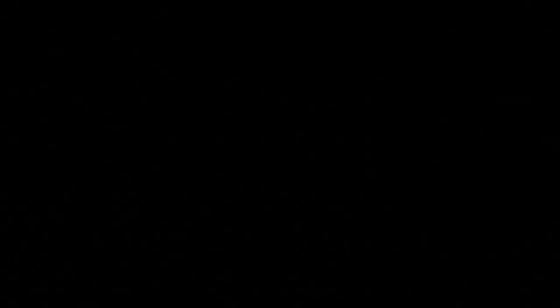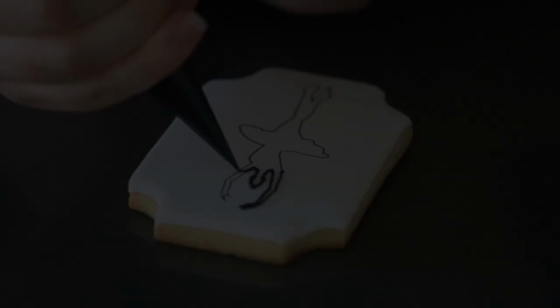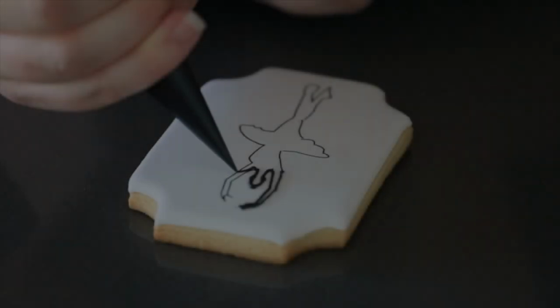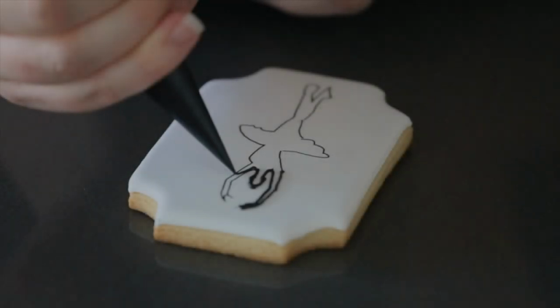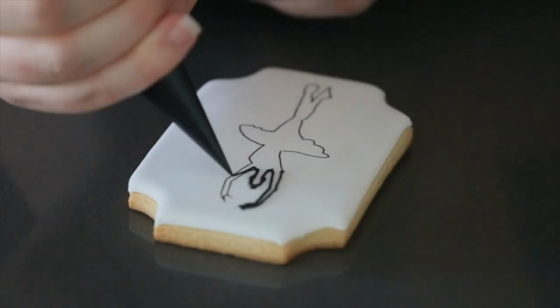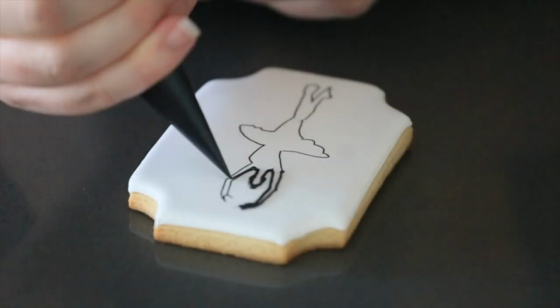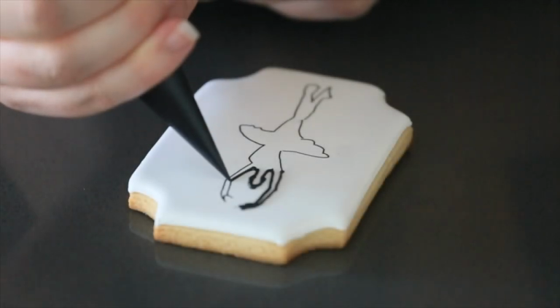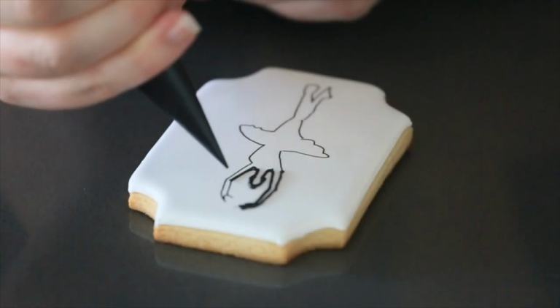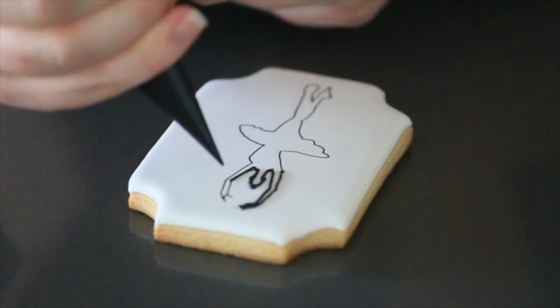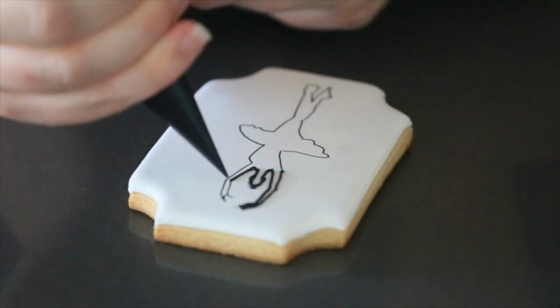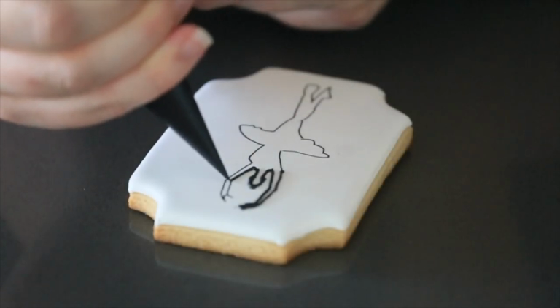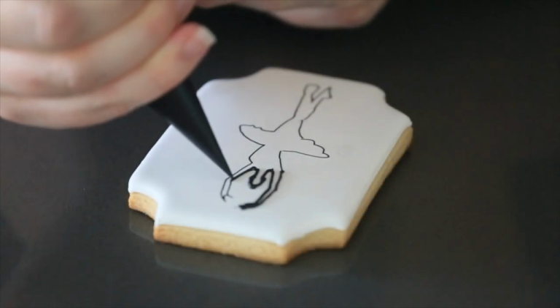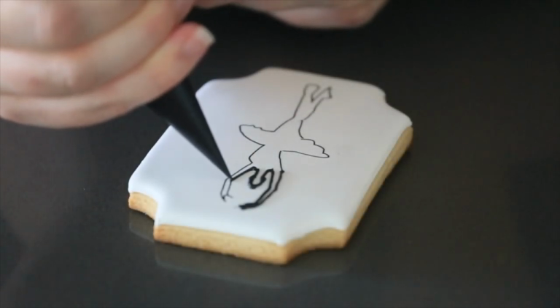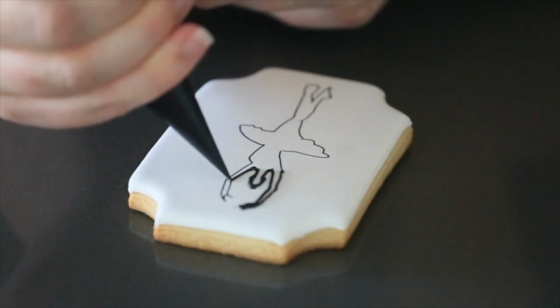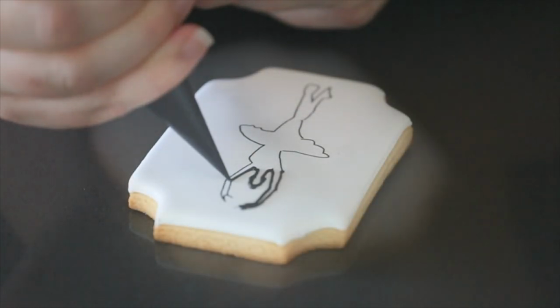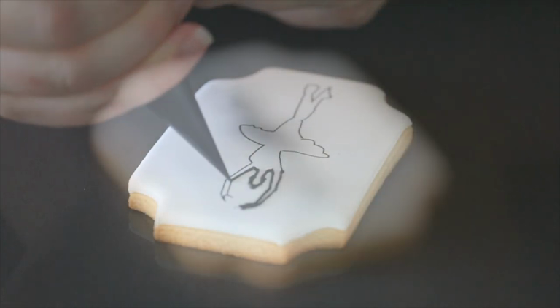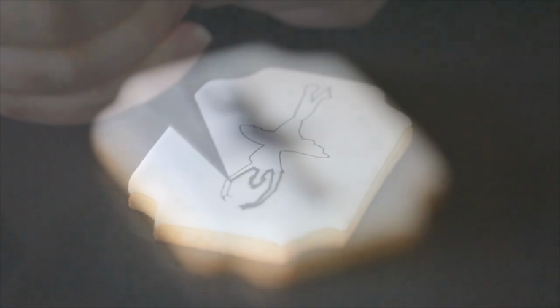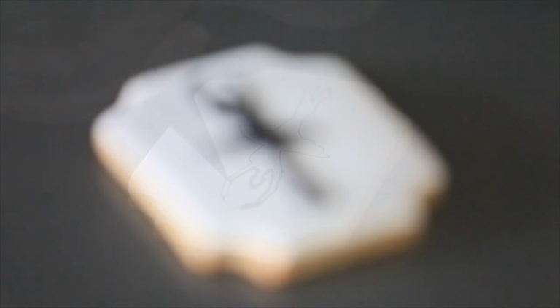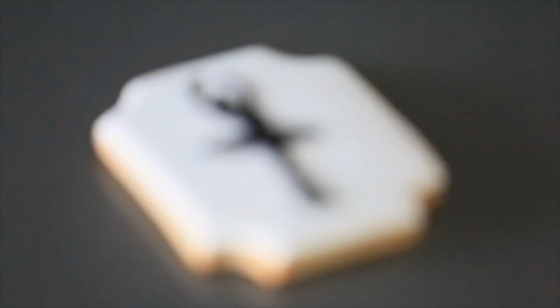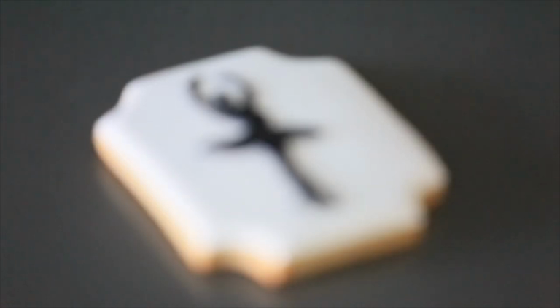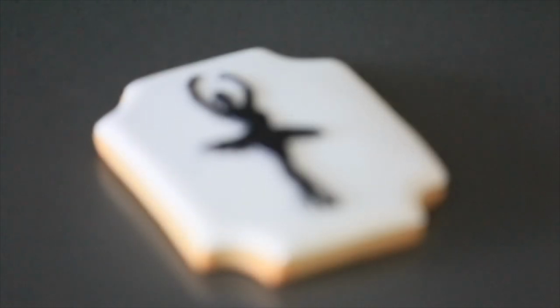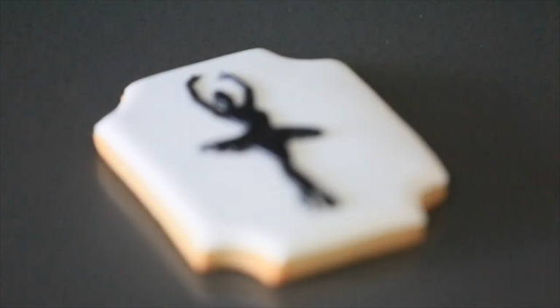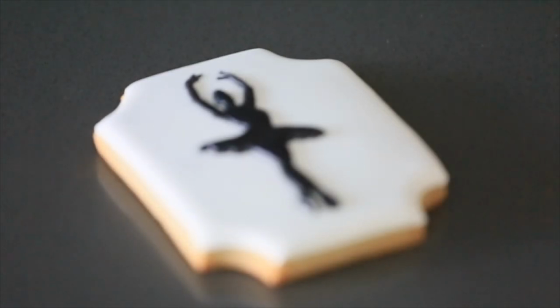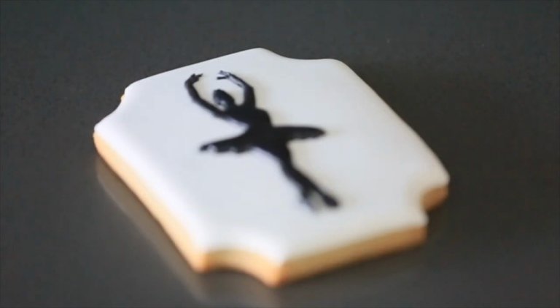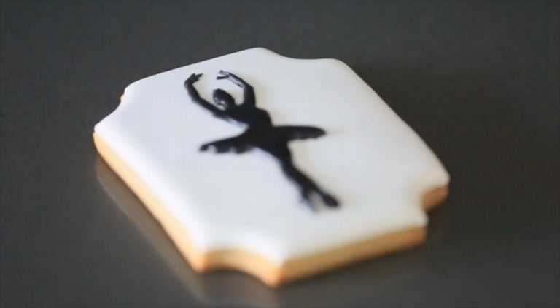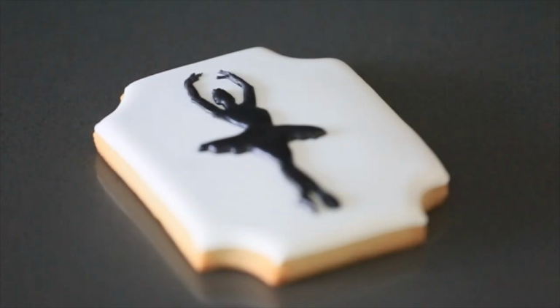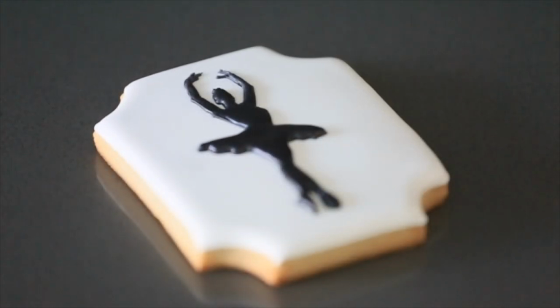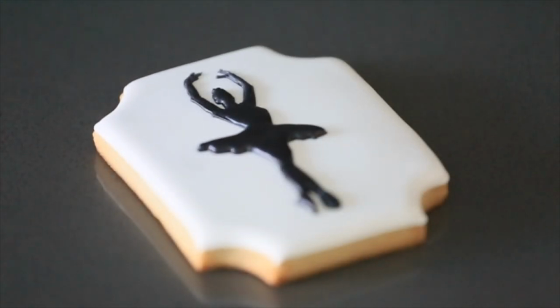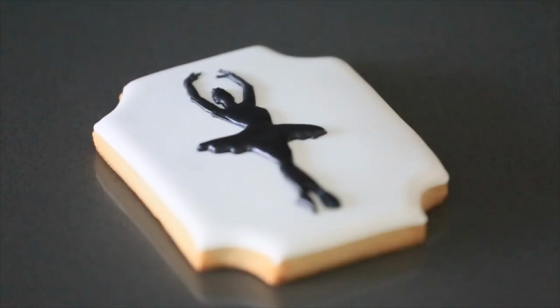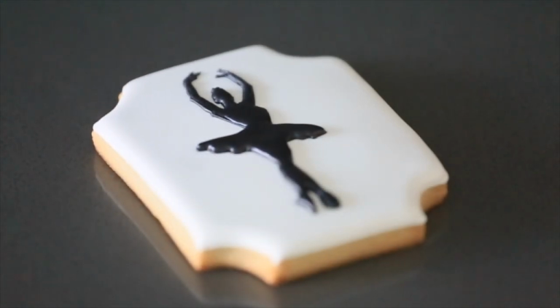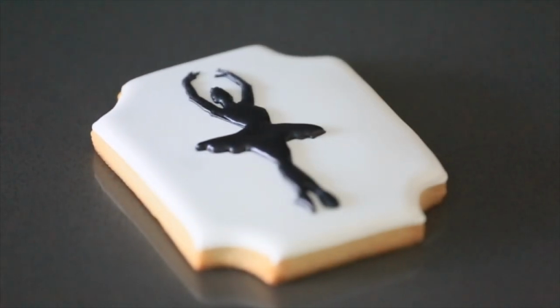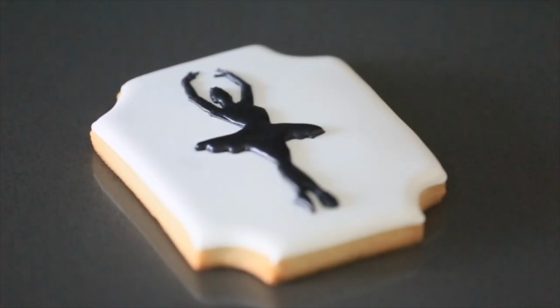Hi guys! If you're like me and you can't draw very well, I have a really cool video for you — how to draw on a cookie without using a projector.